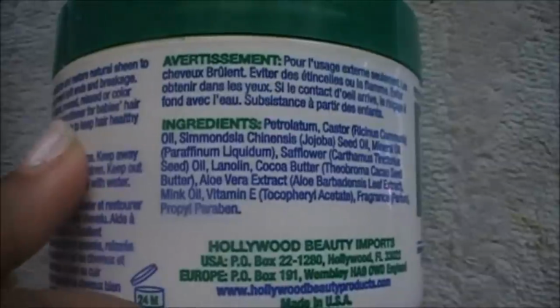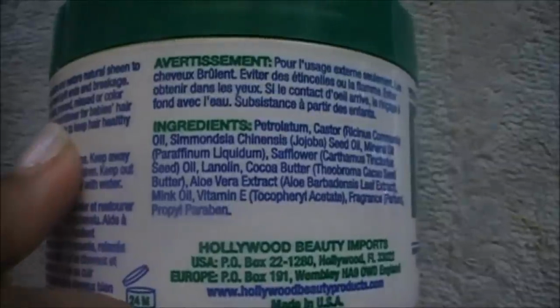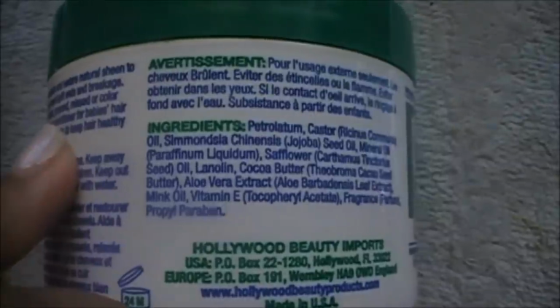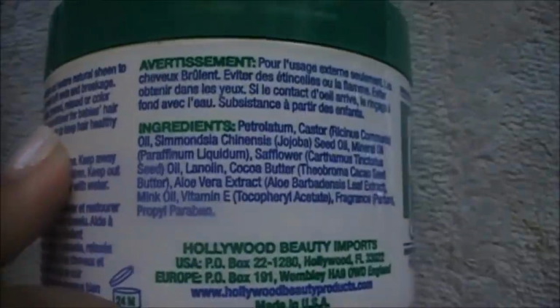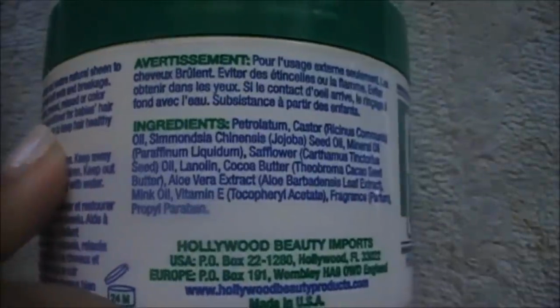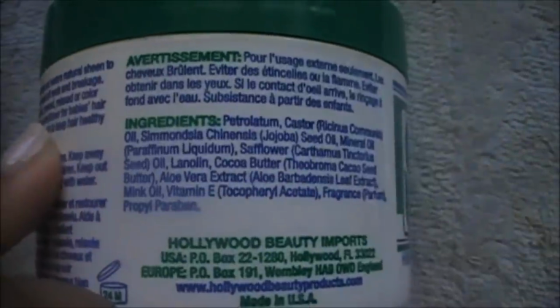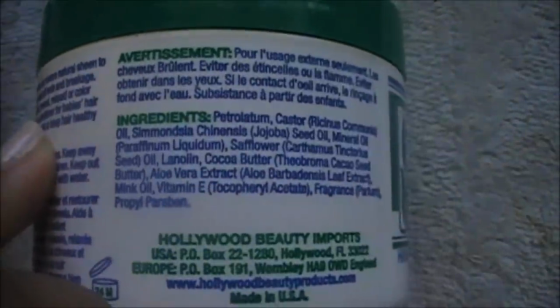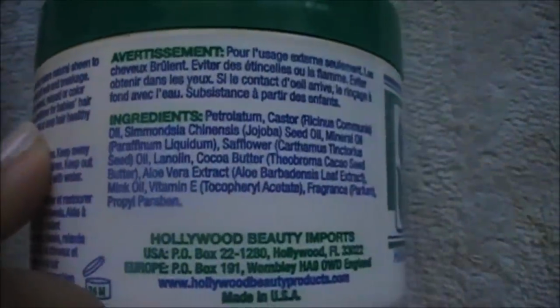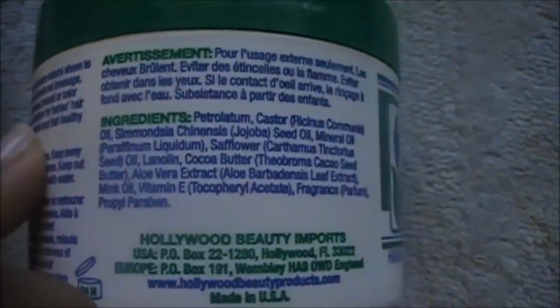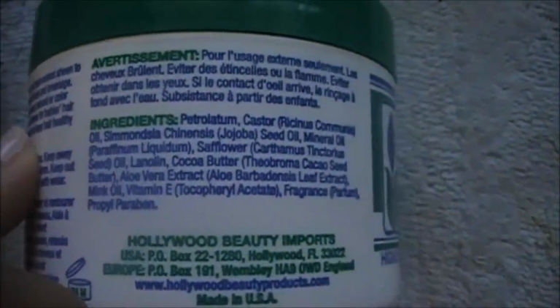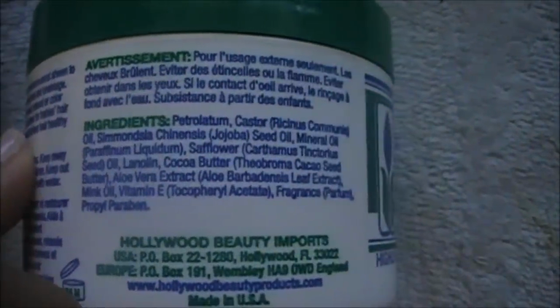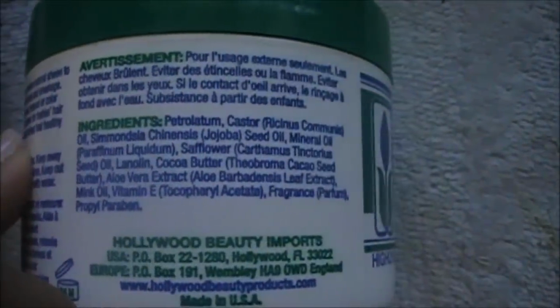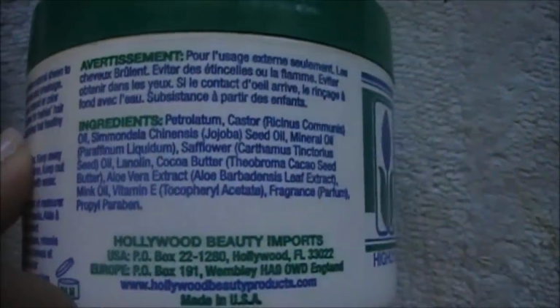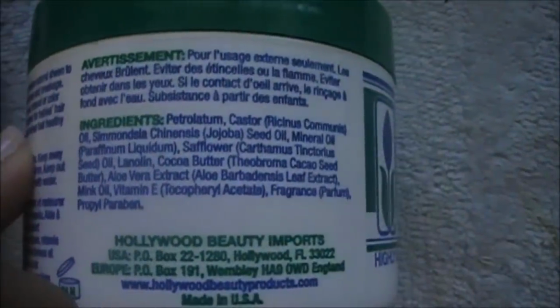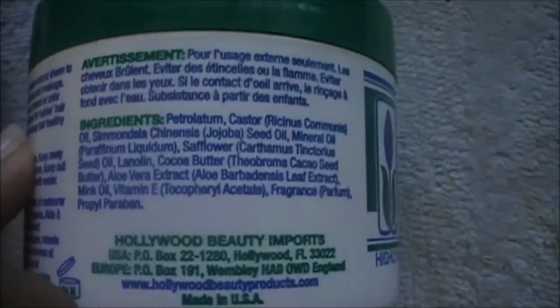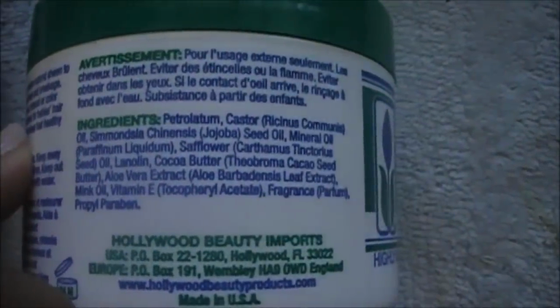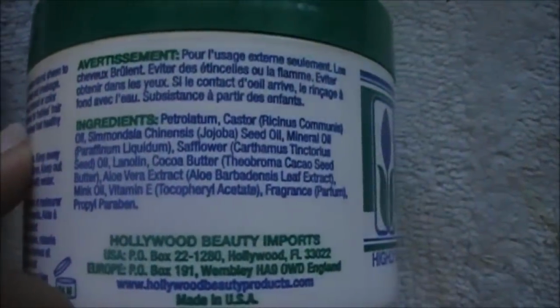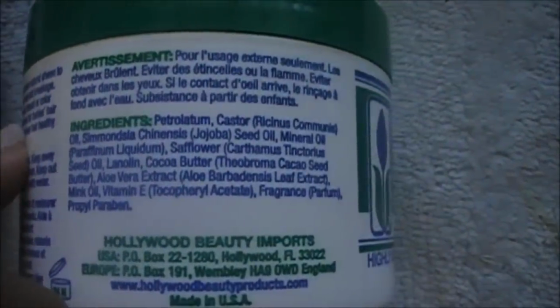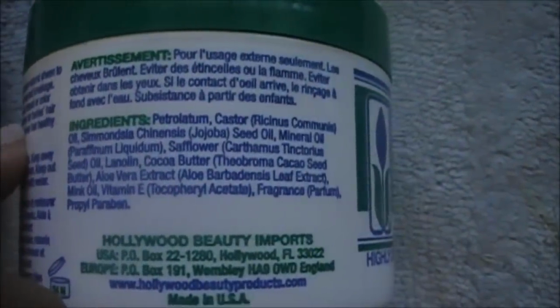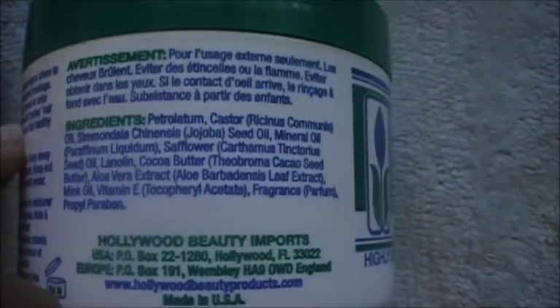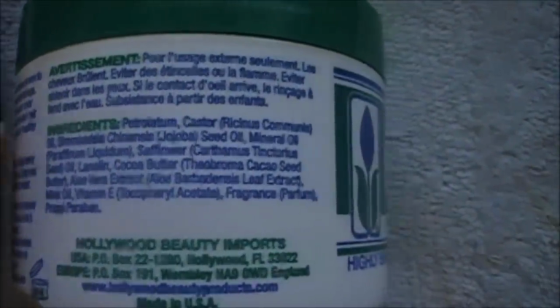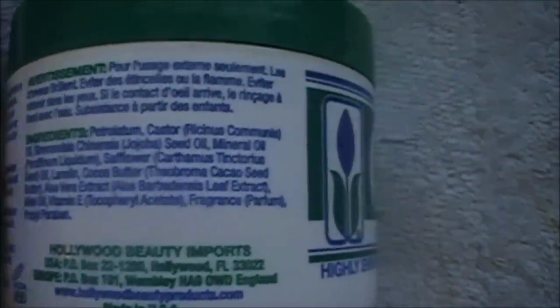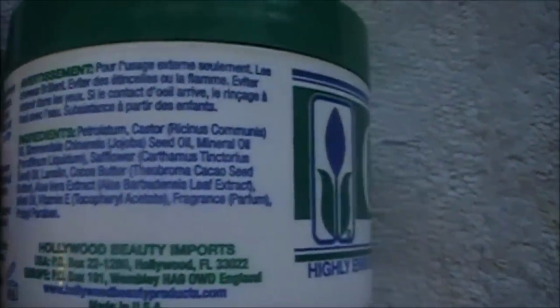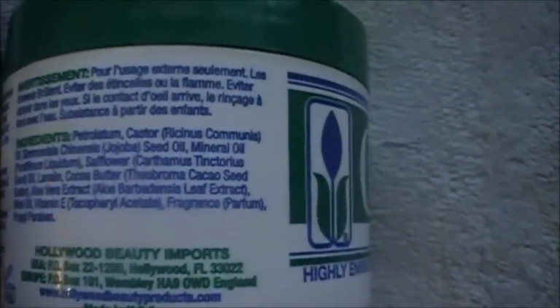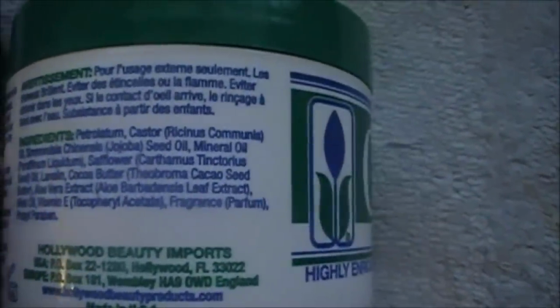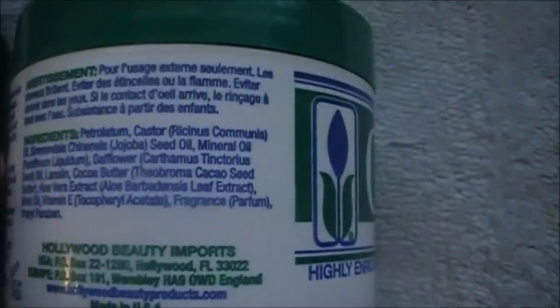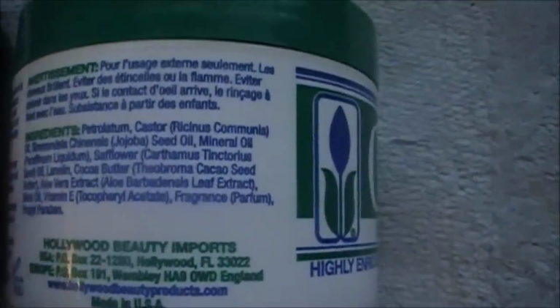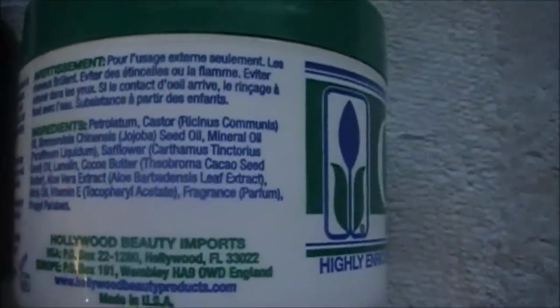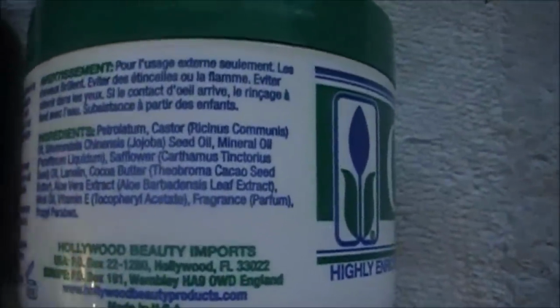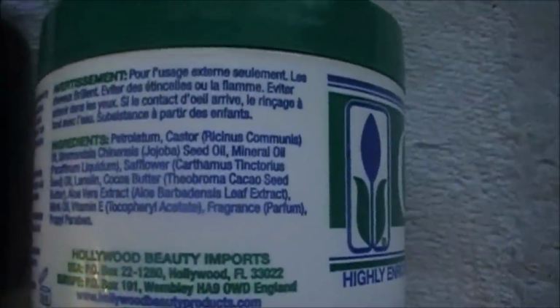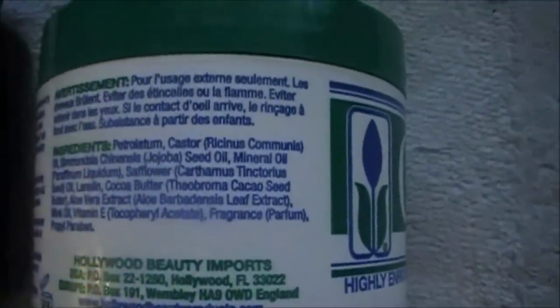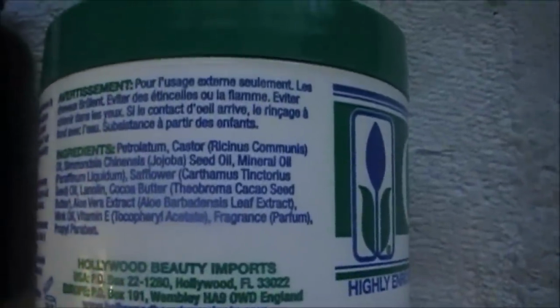This is not pure castor oil, and this is why a majority of you young ladies are breaking out if this touches anything other than your hair.